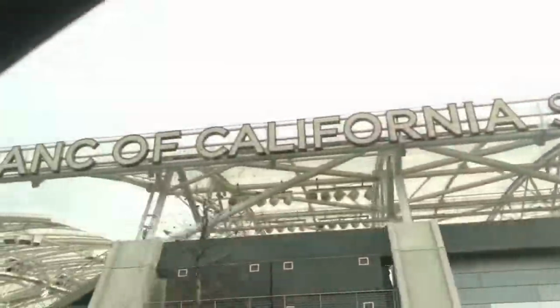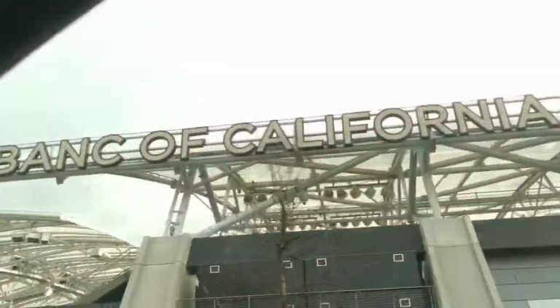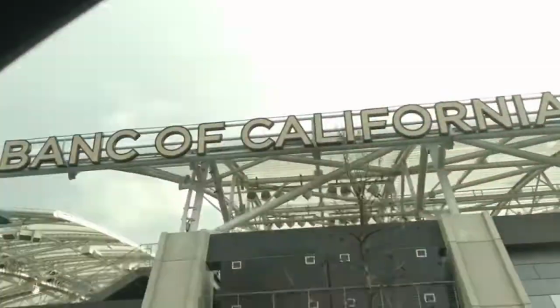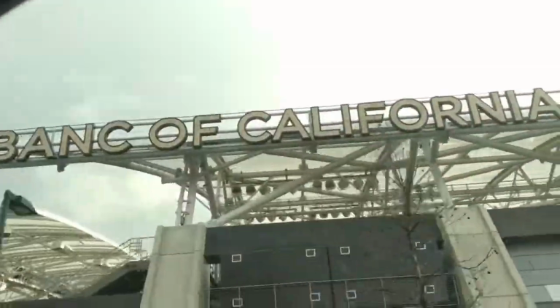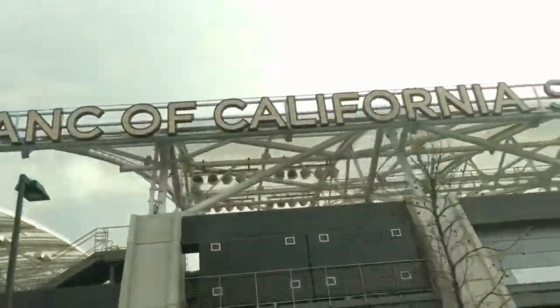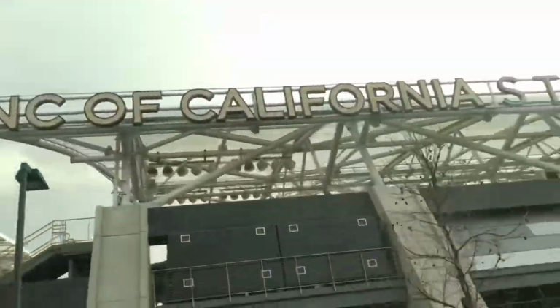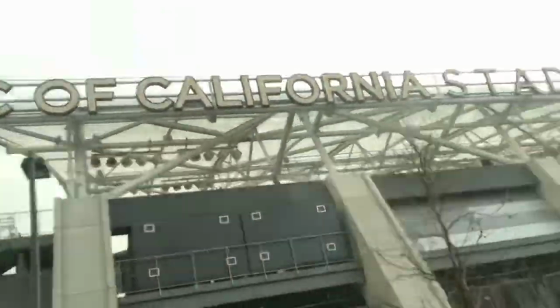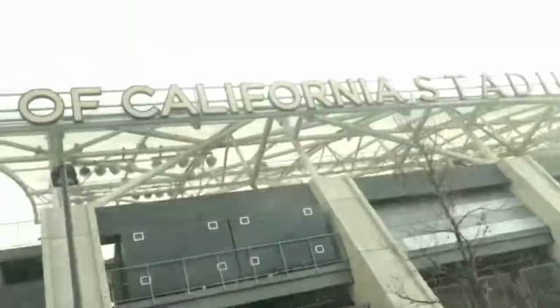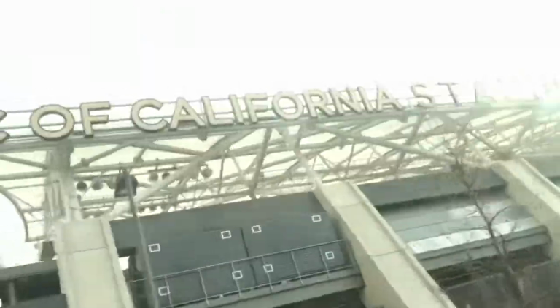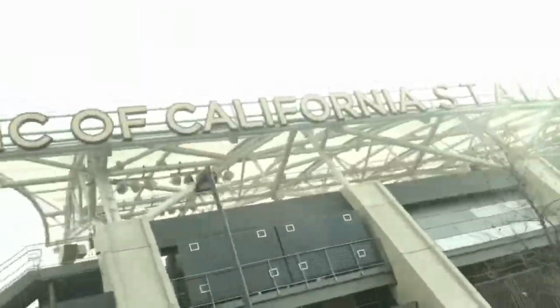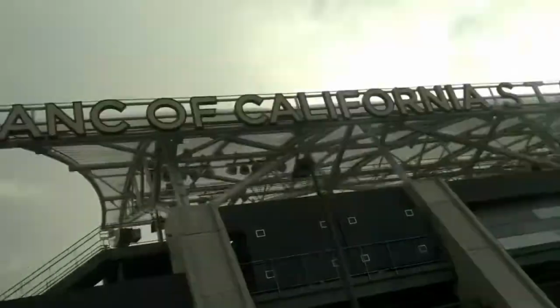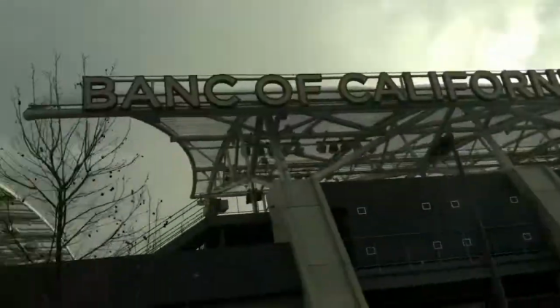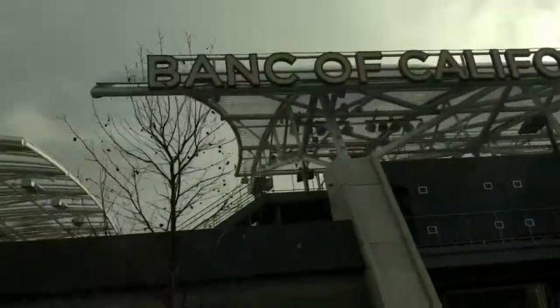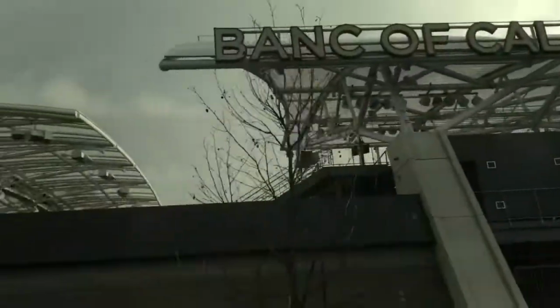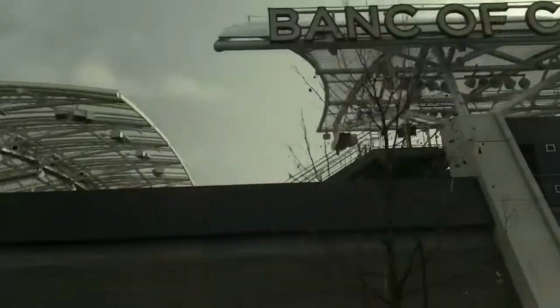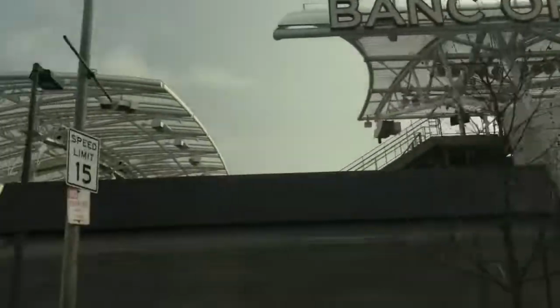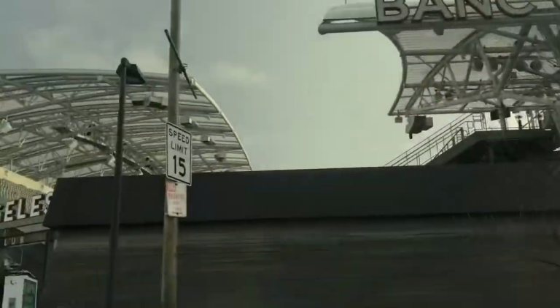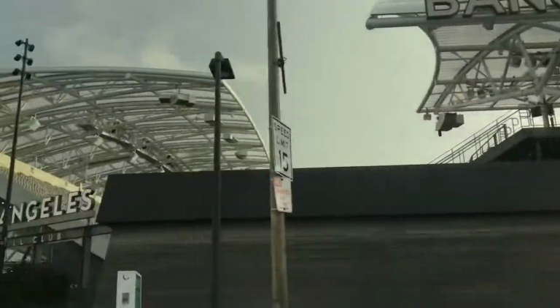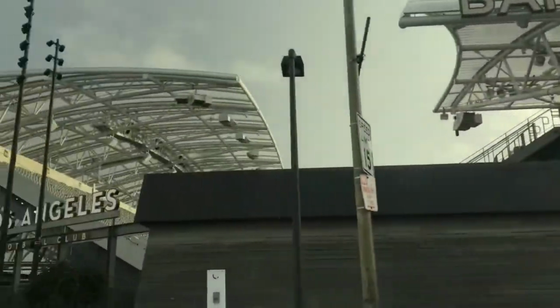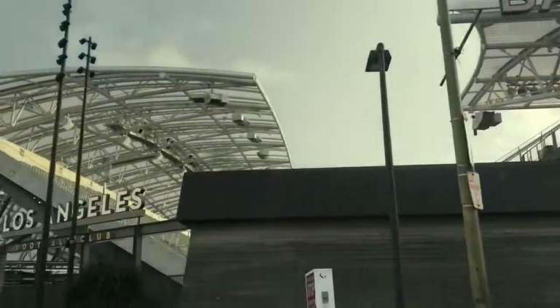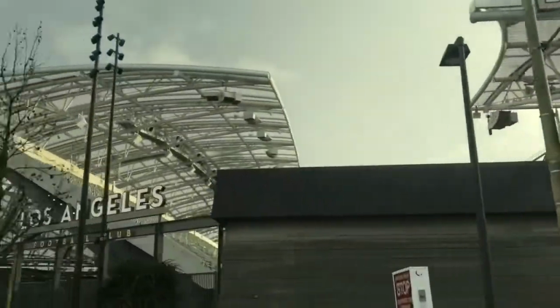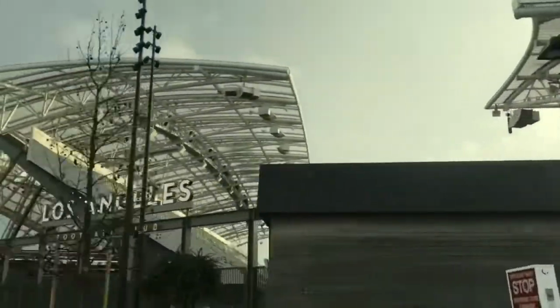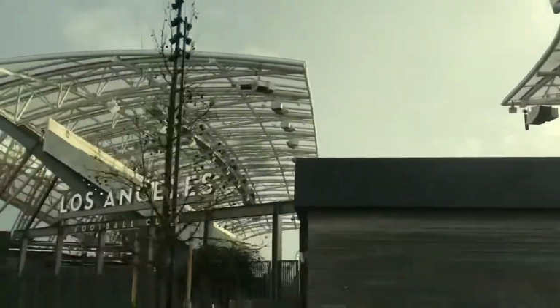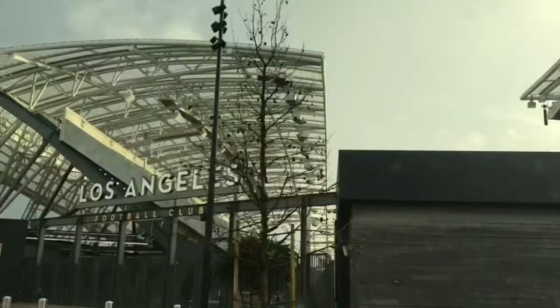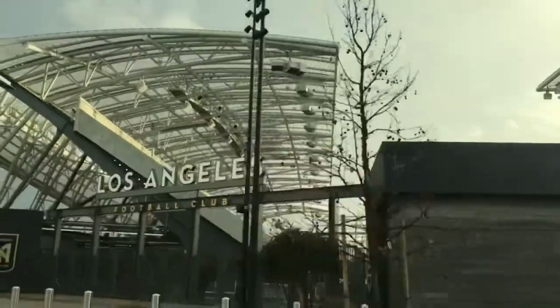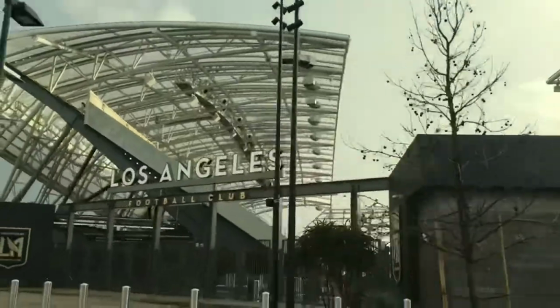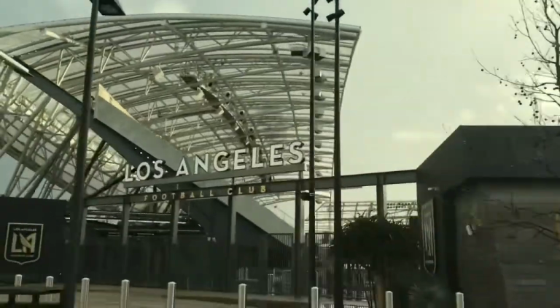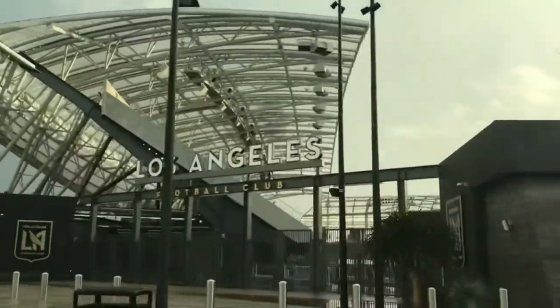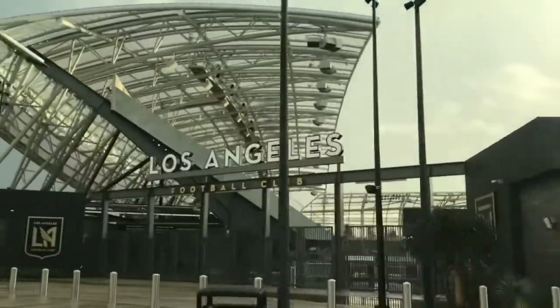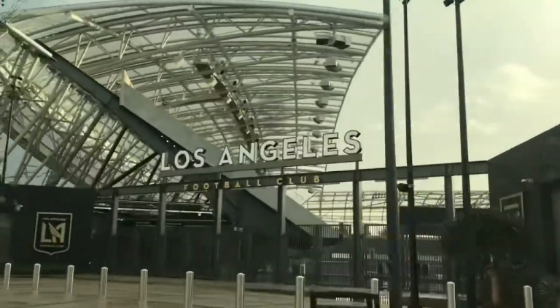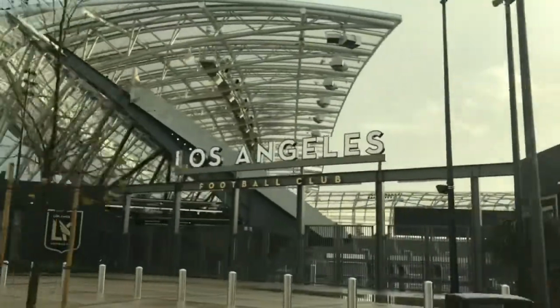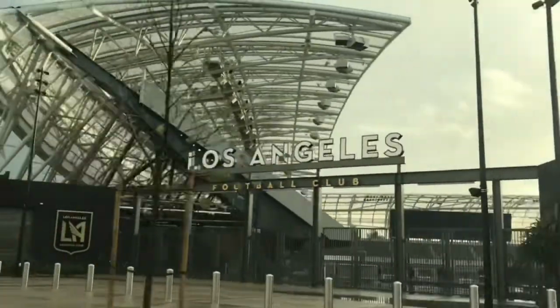And now we go to the Bank of California Stadium. It looks like the mecca of just trusses — and go LAFC.